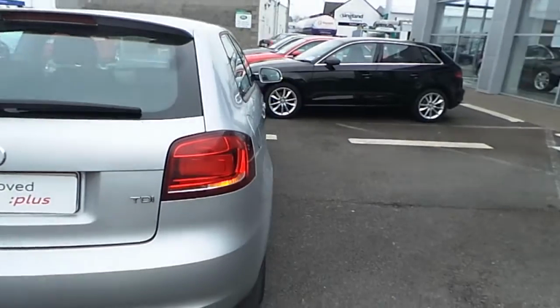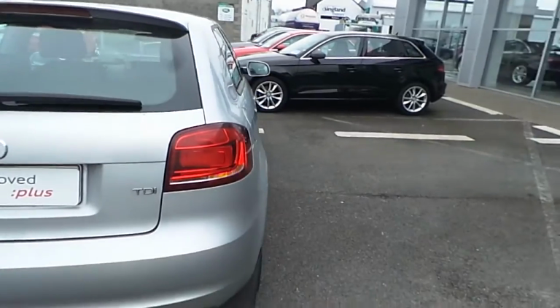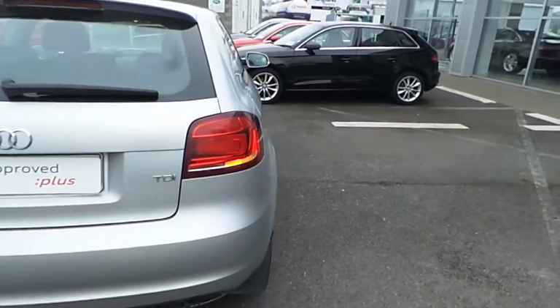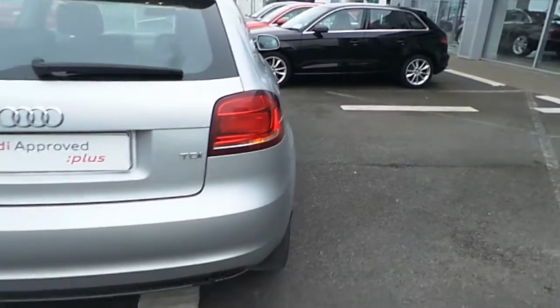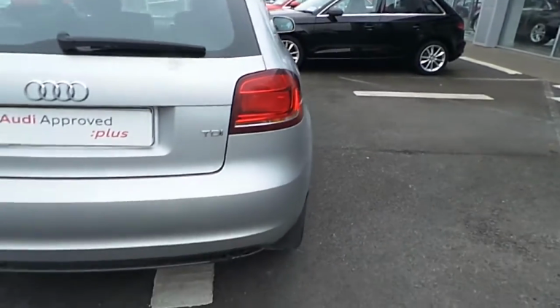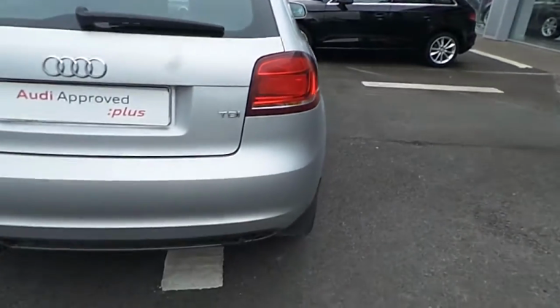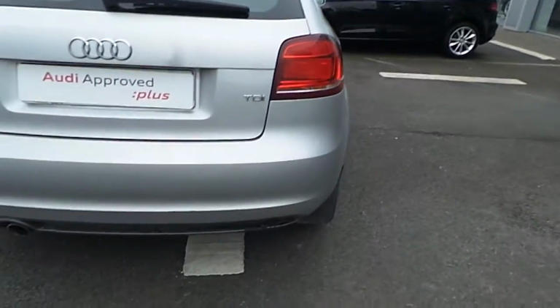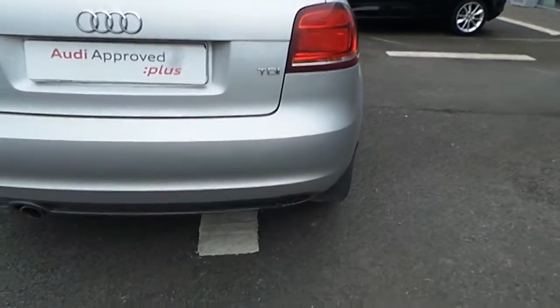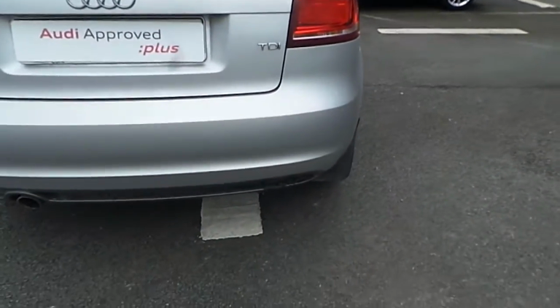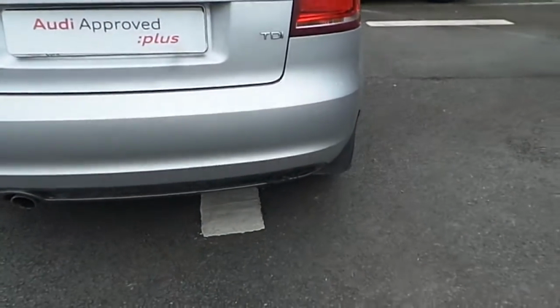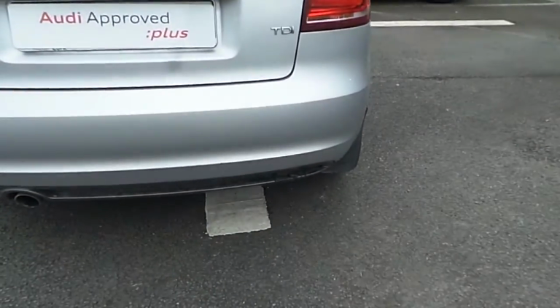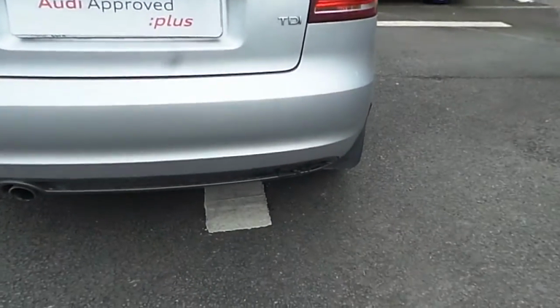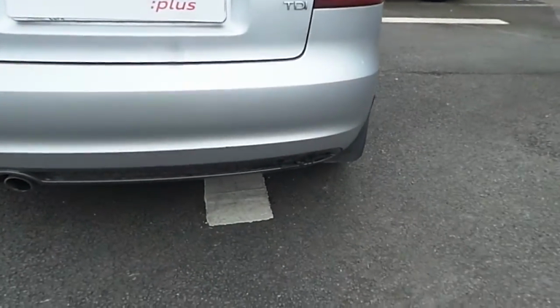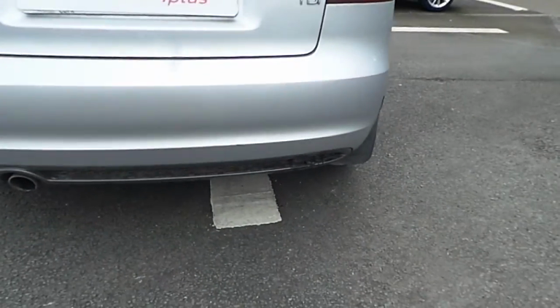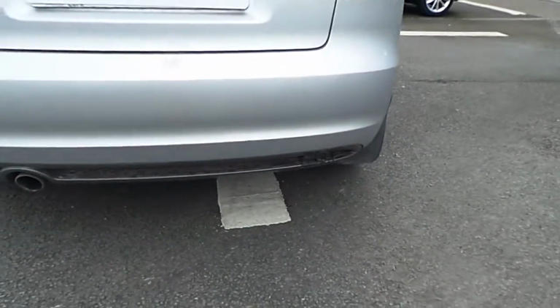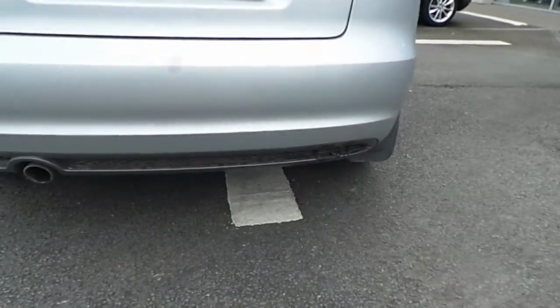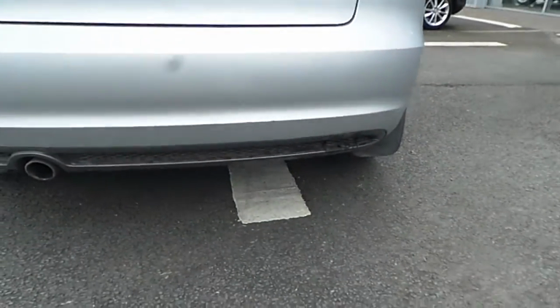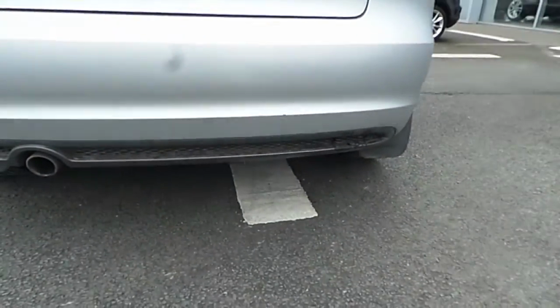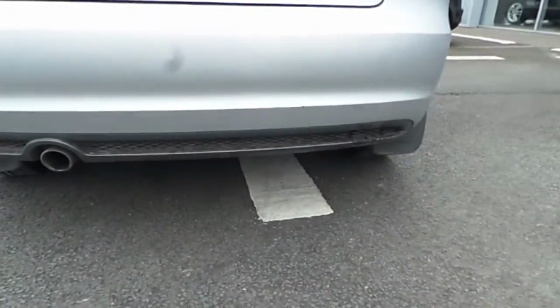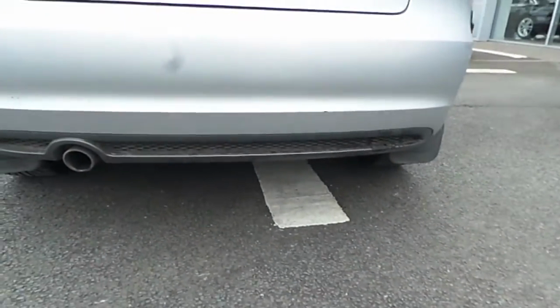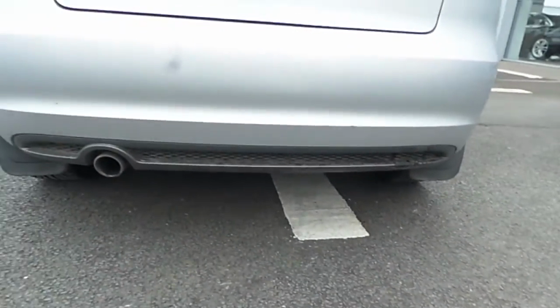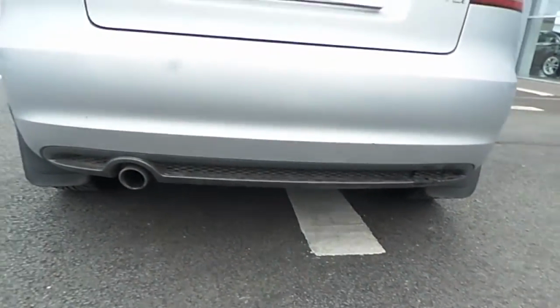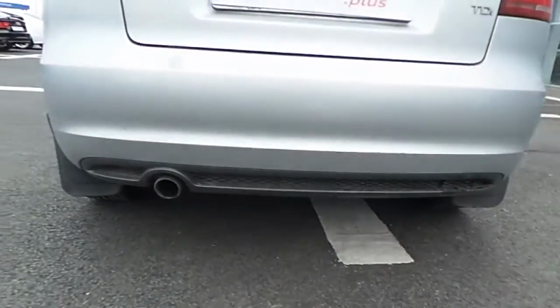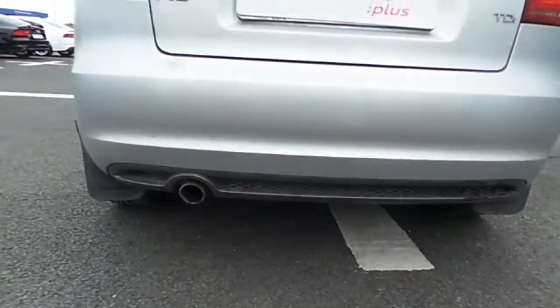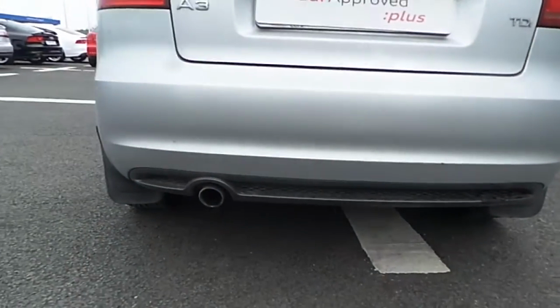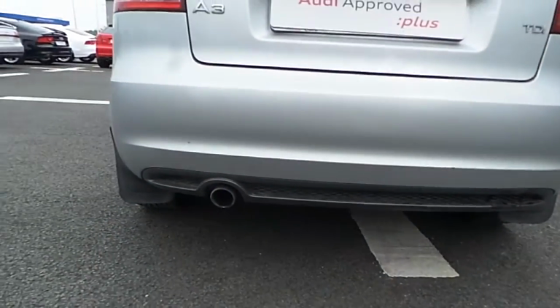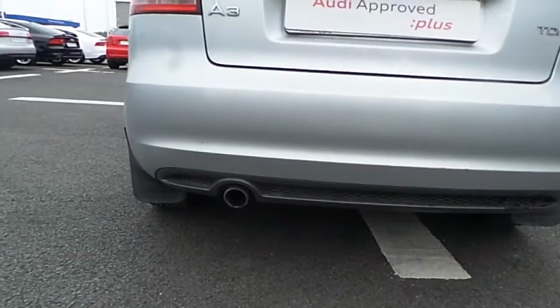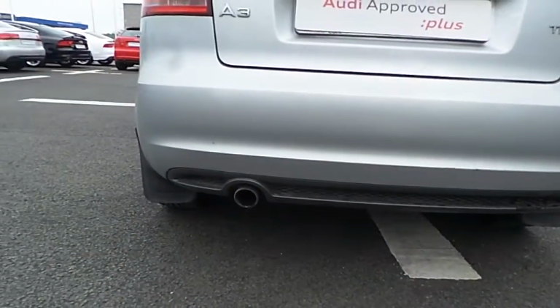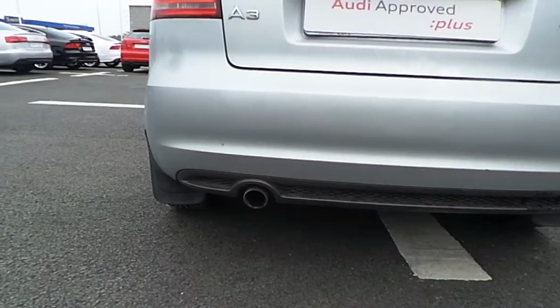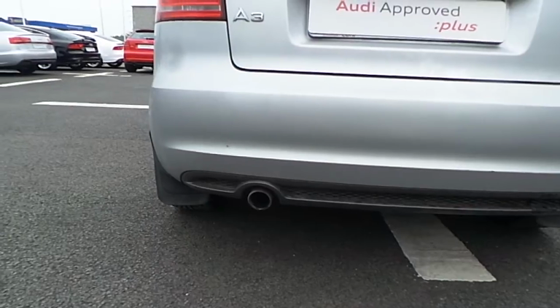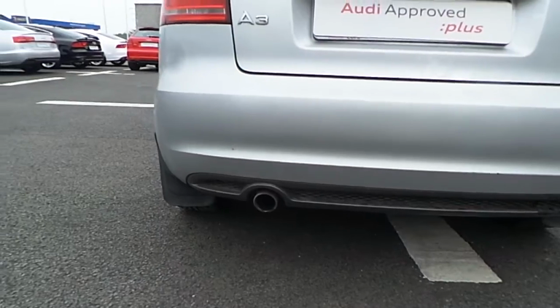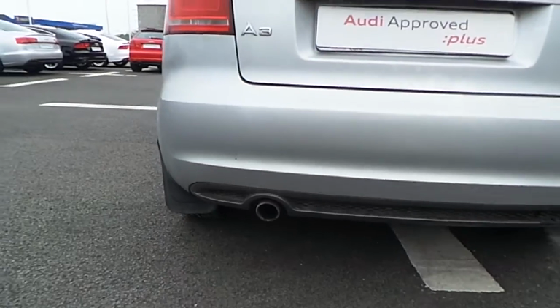Rear headlights, S-Line rear bumper with chrome freight exhaust.